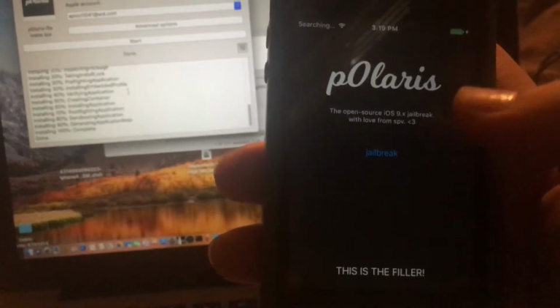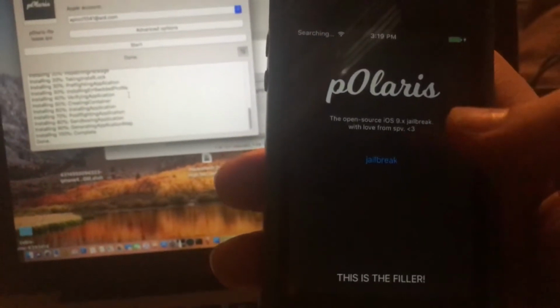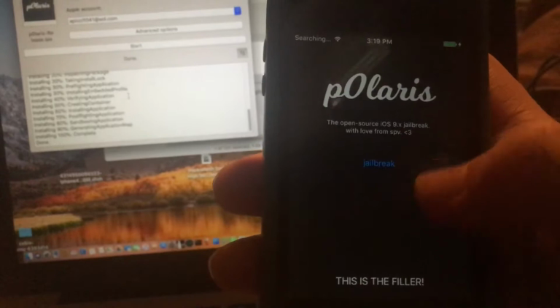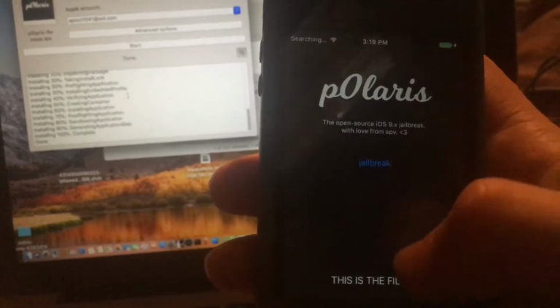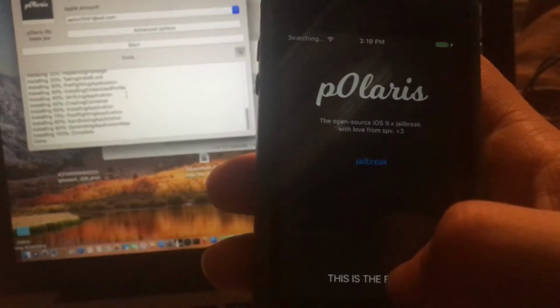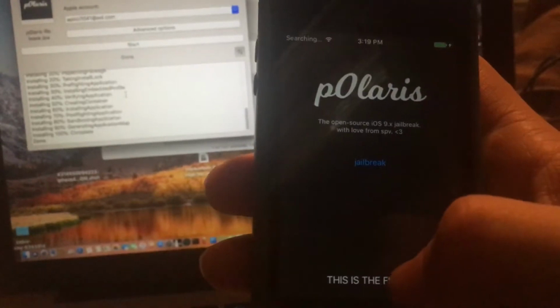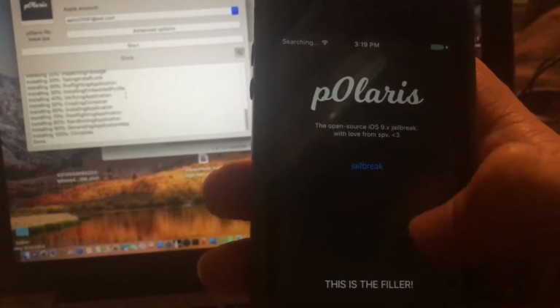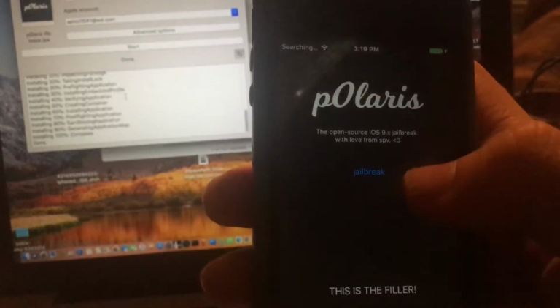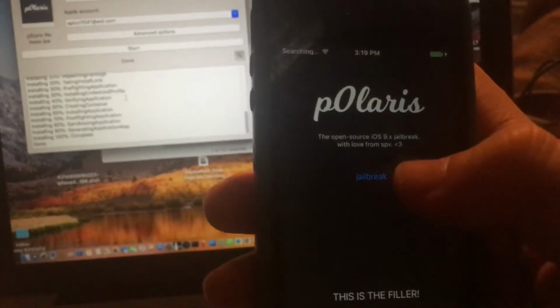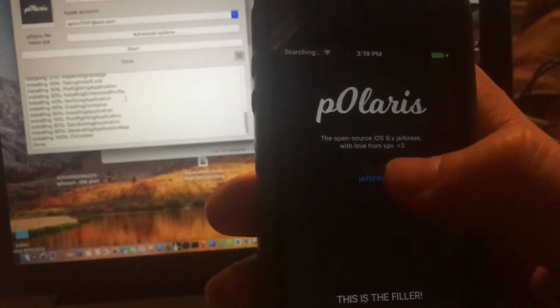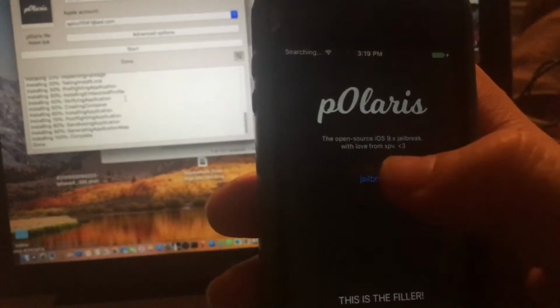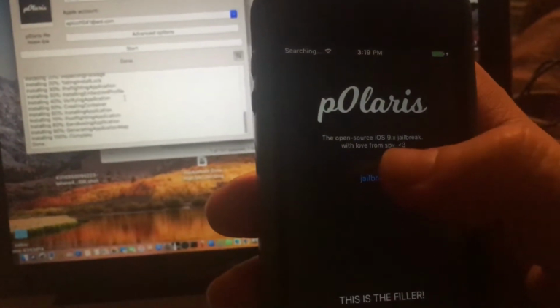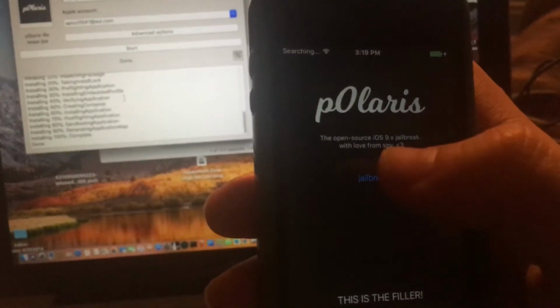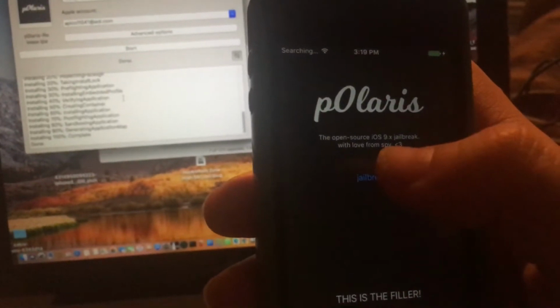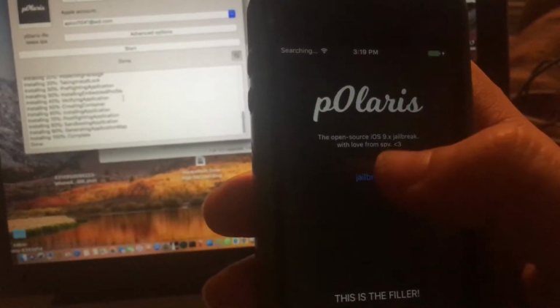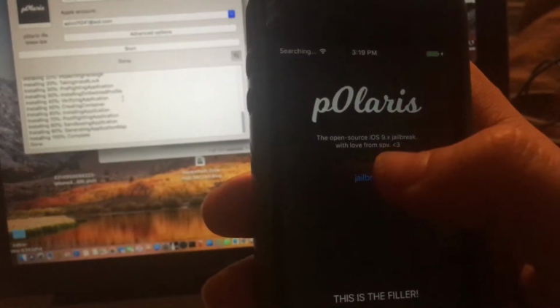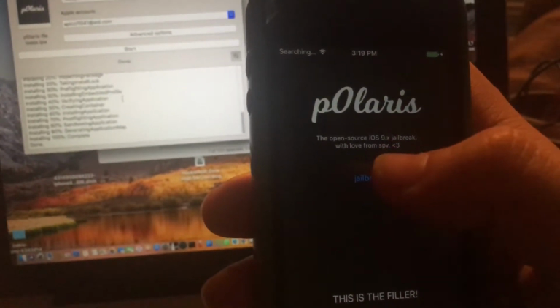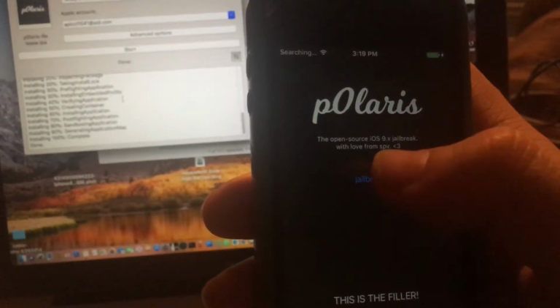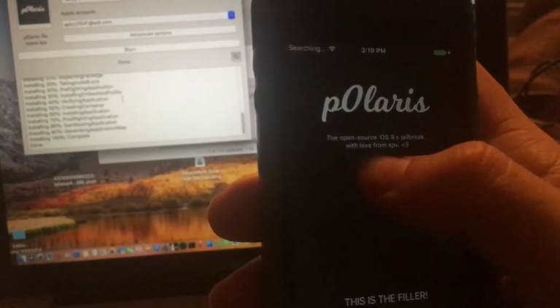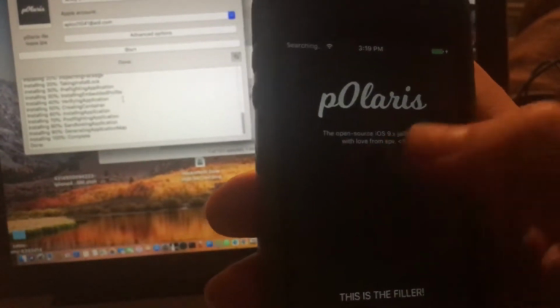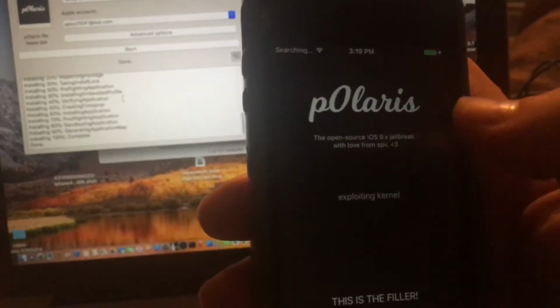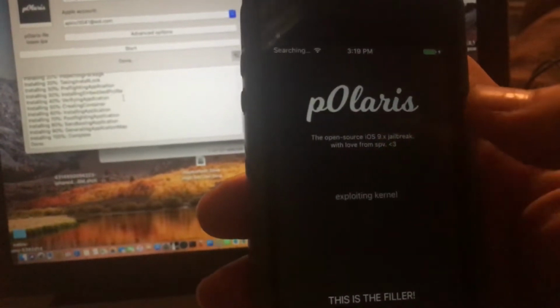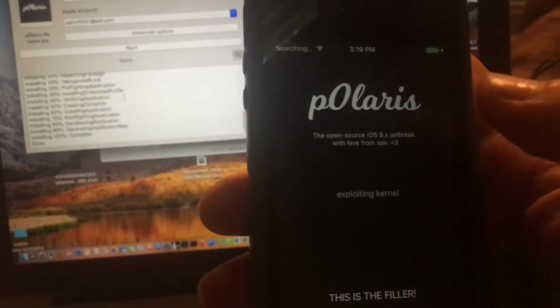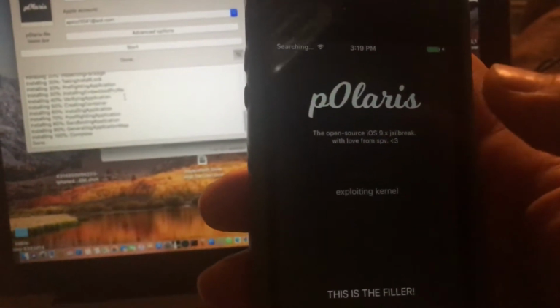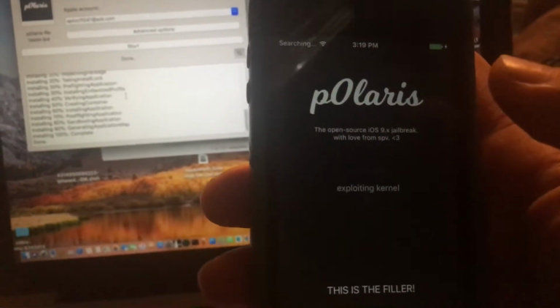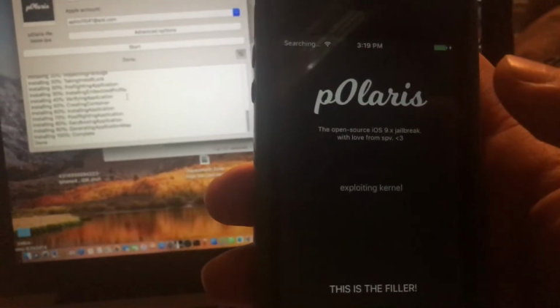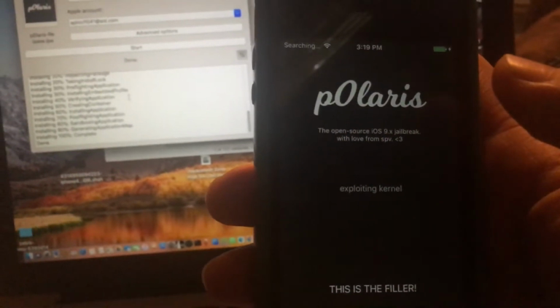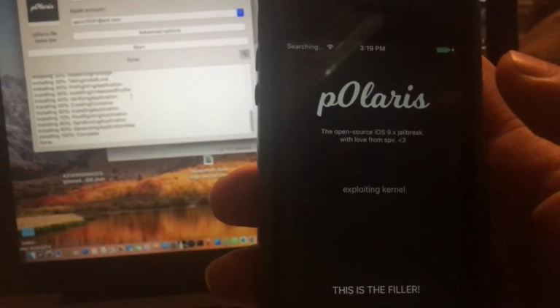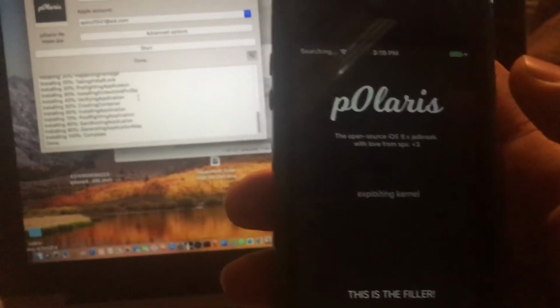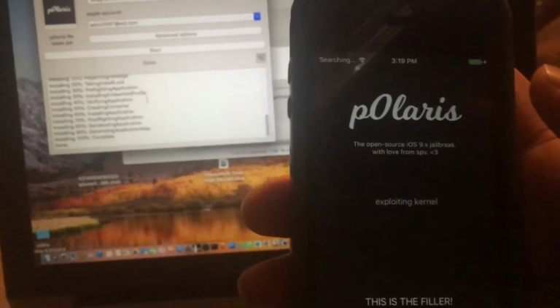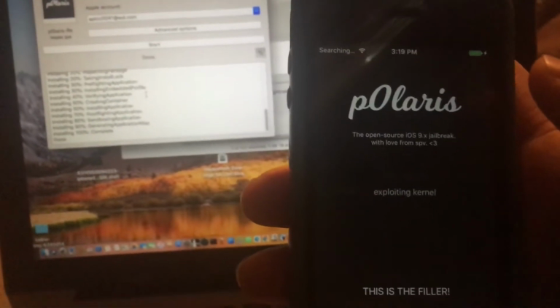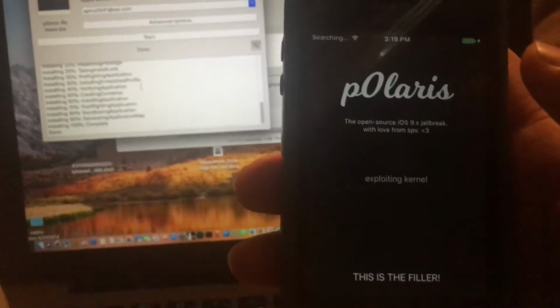Now press Jailbreak. It says exploring kernel.